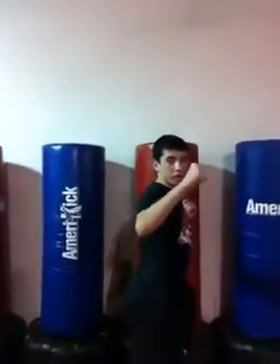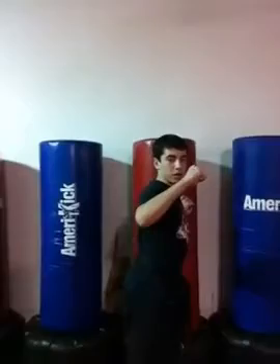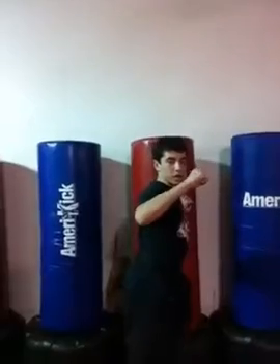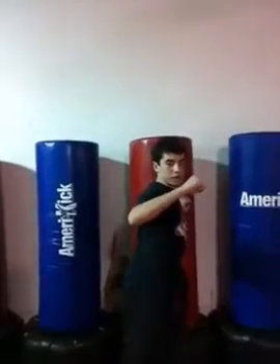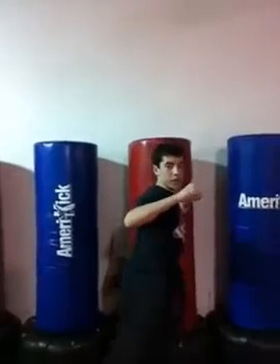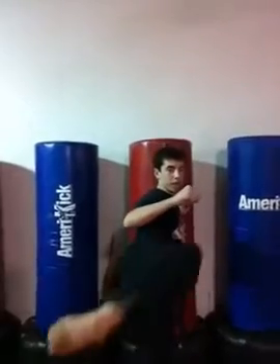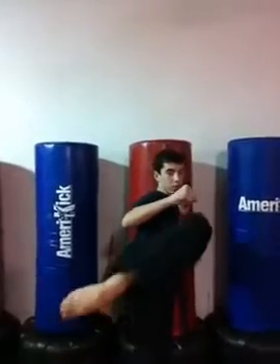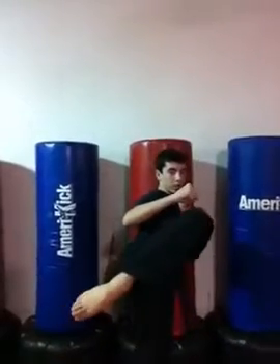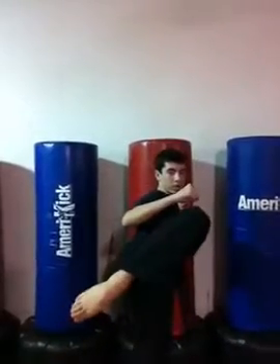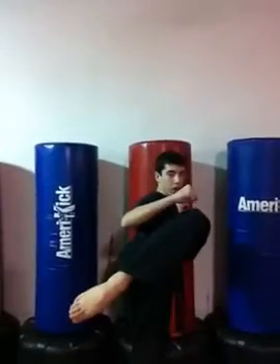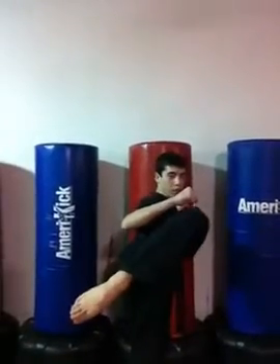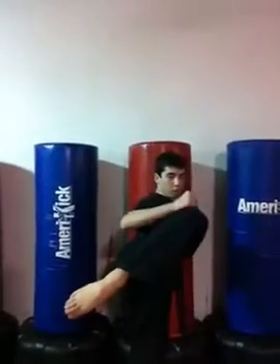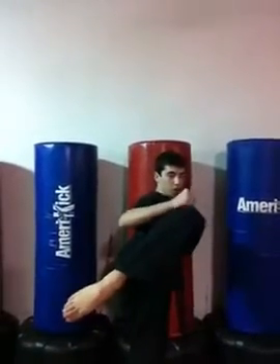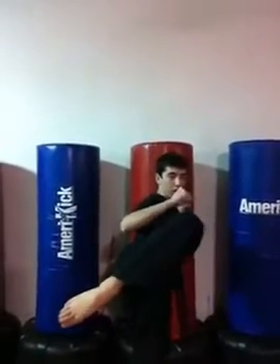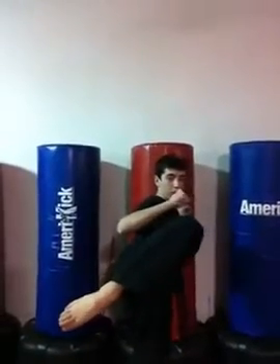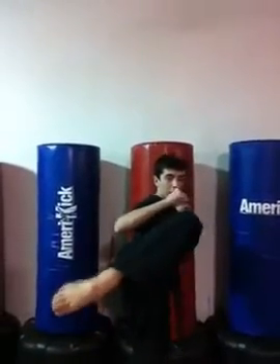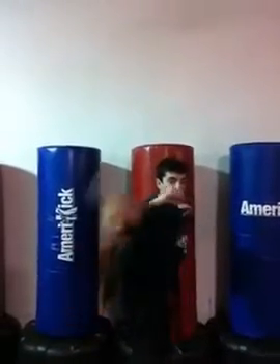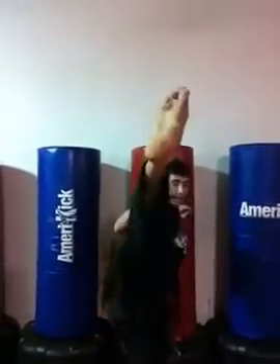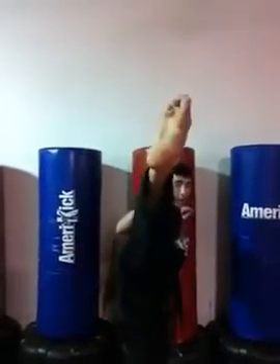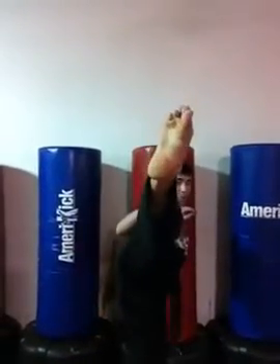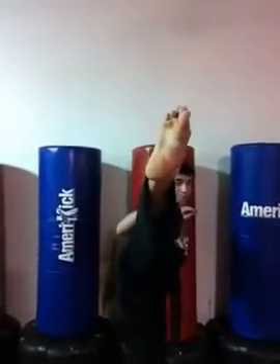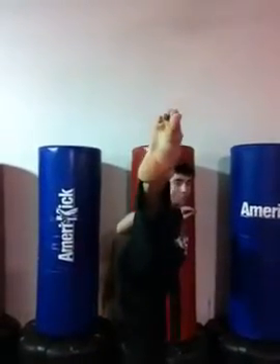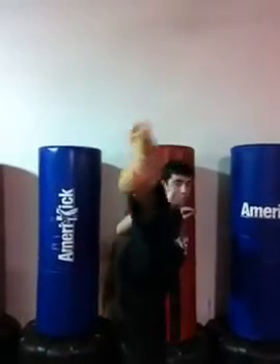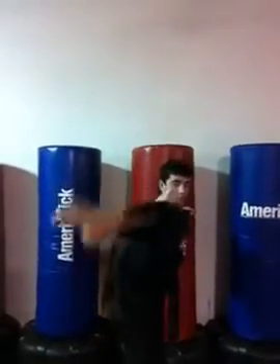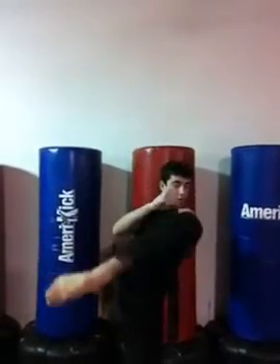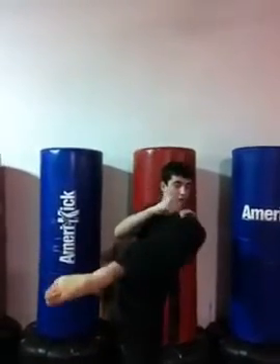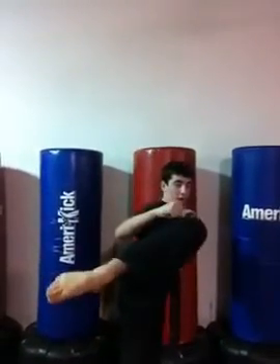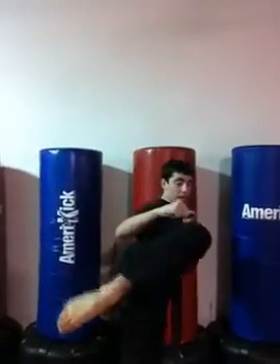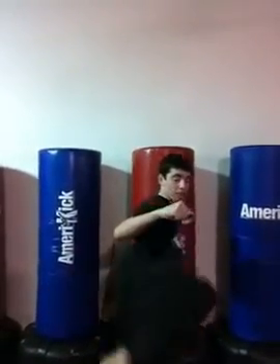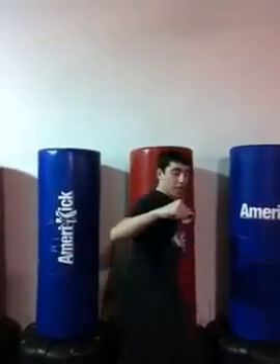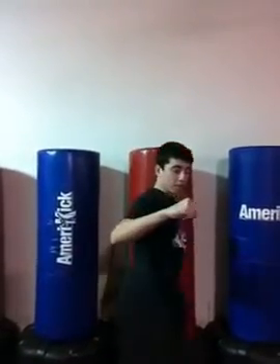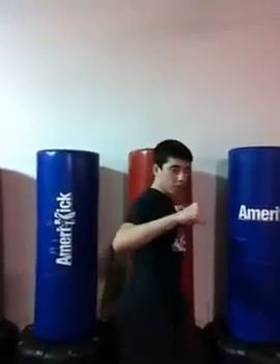Here it is again: wheel kick up — one, kick — two, three in, and then down — four.